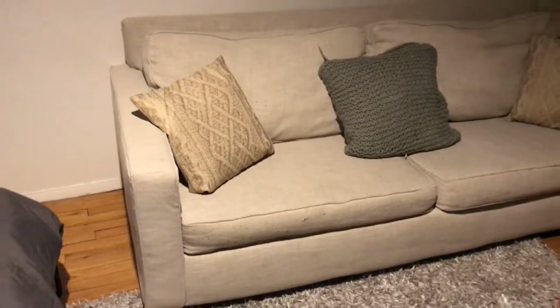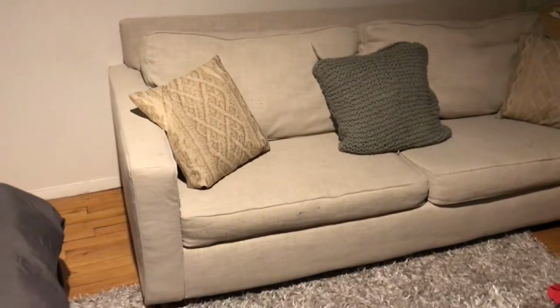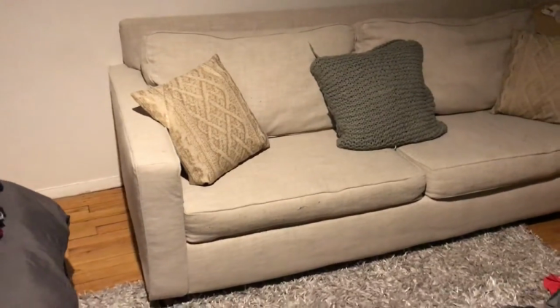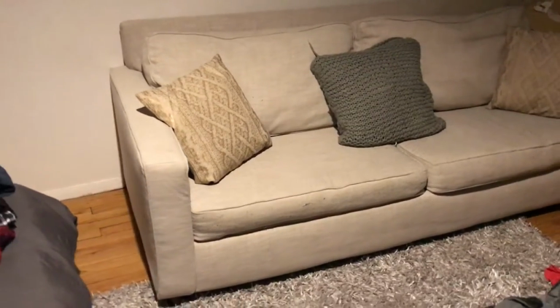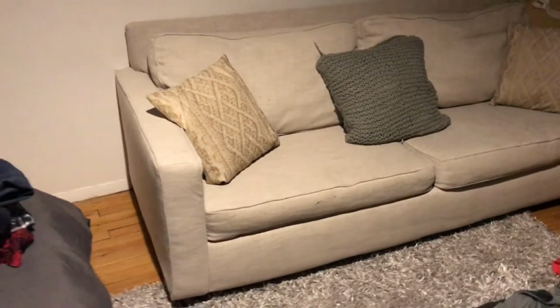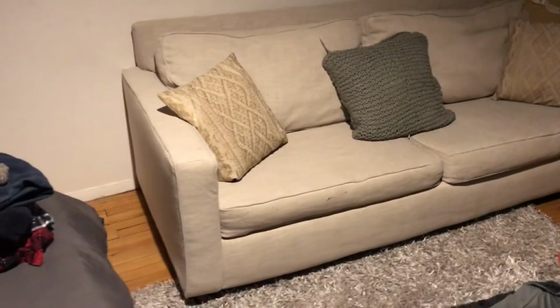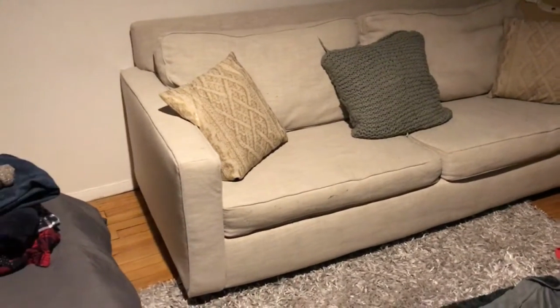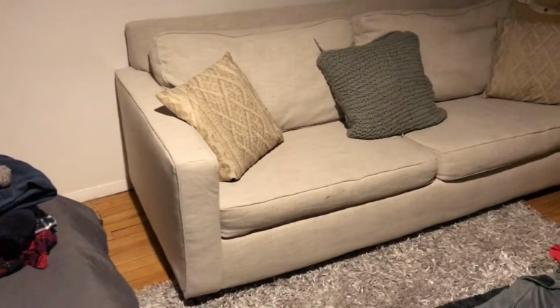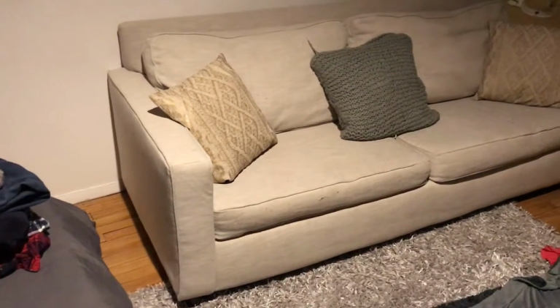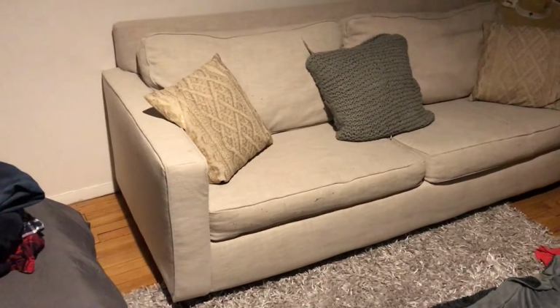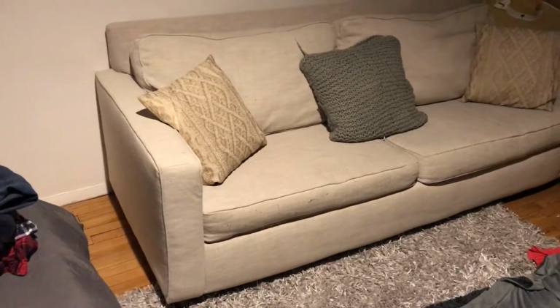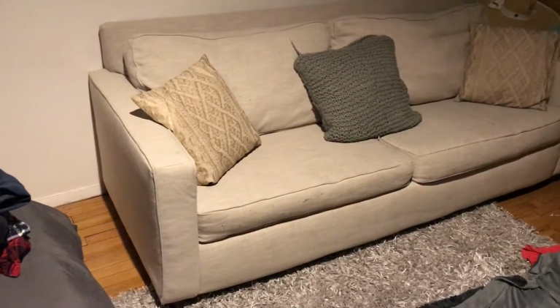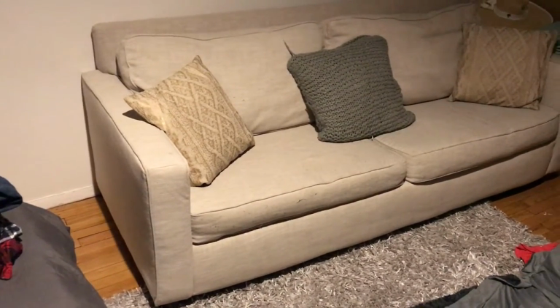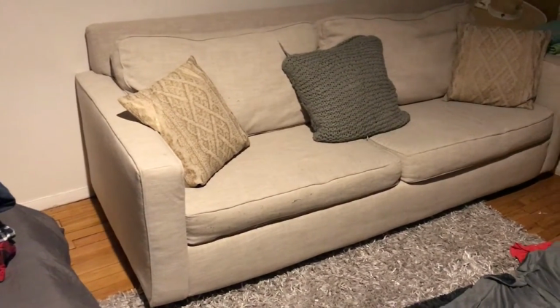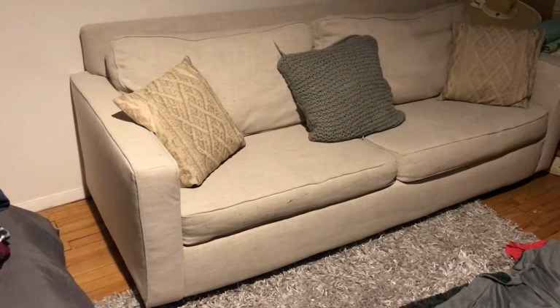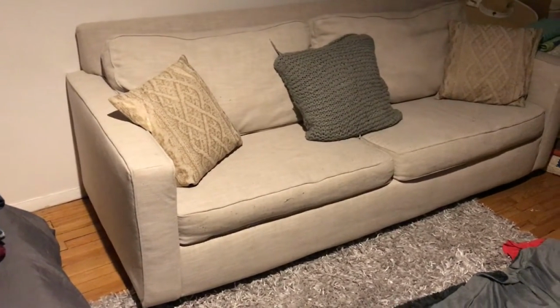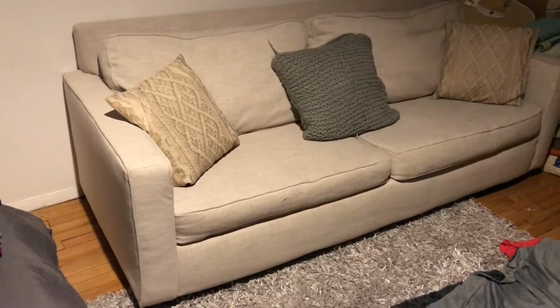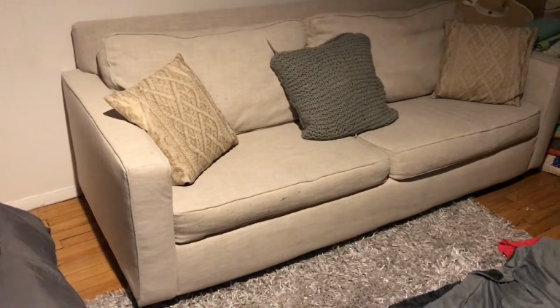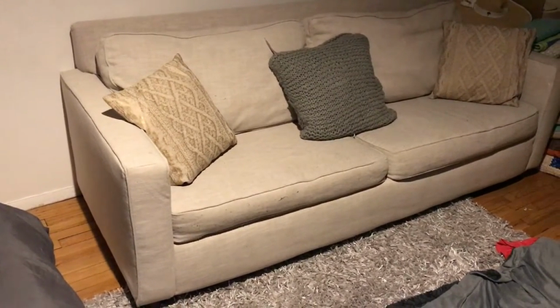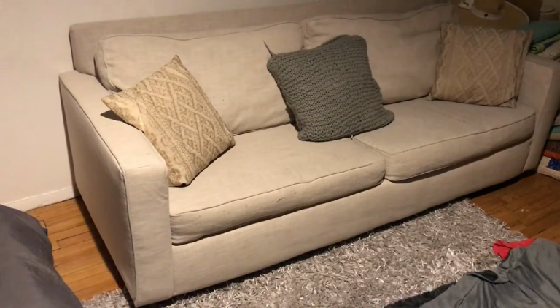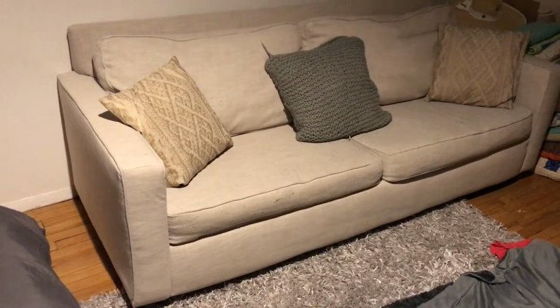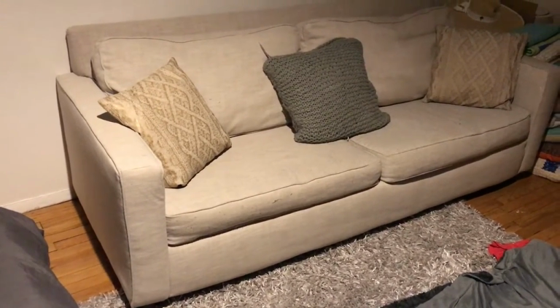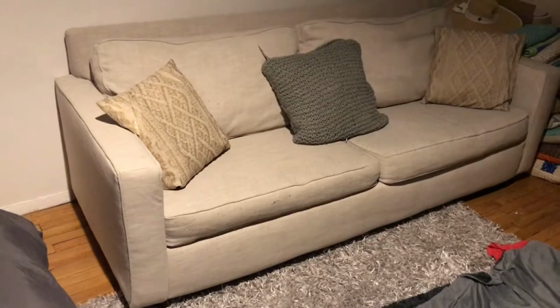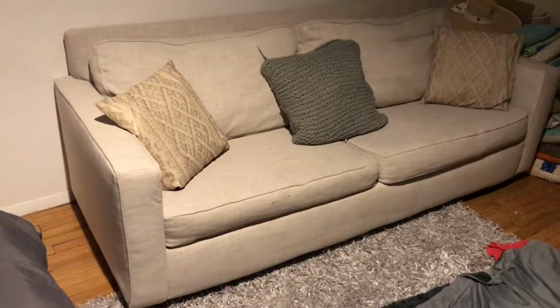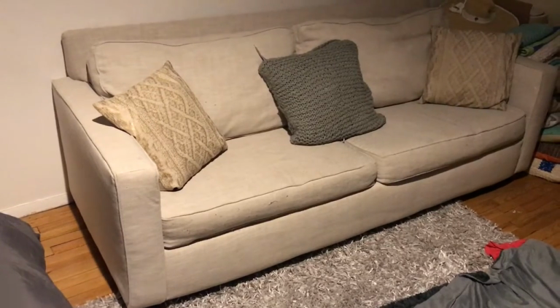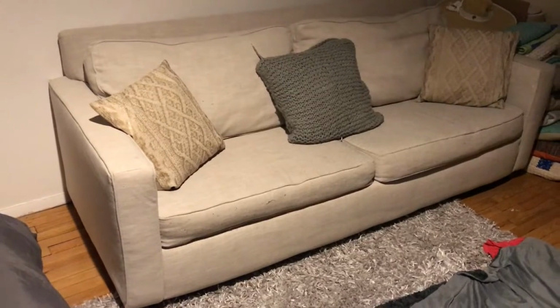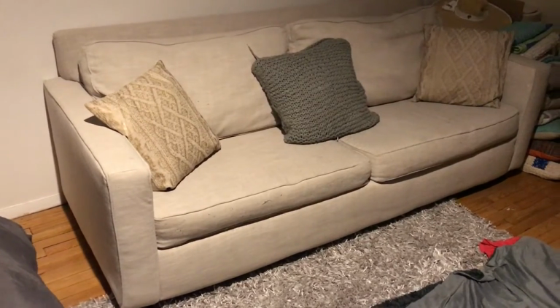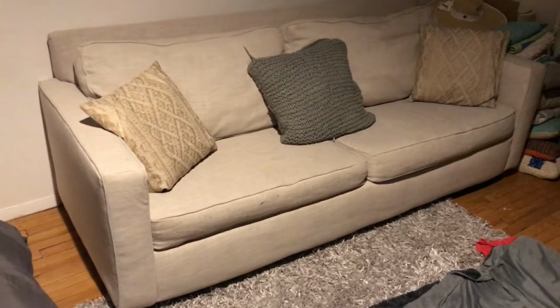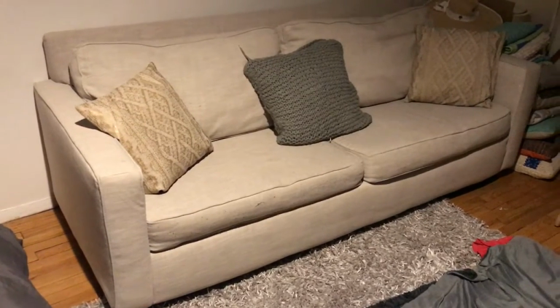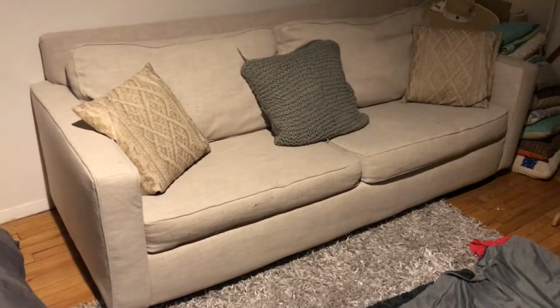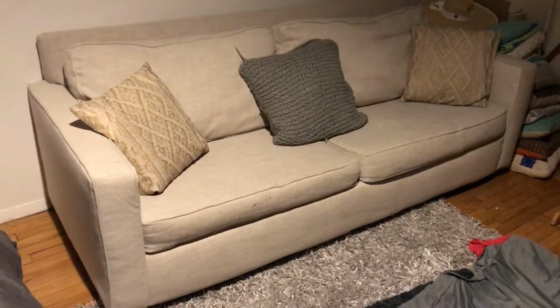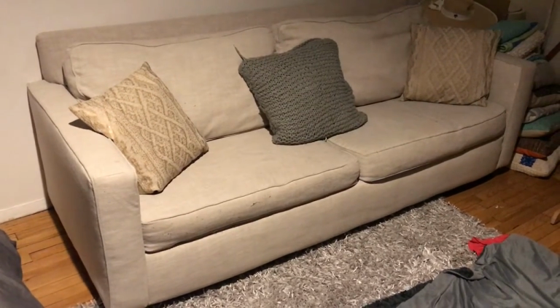Hello, this is David. This is our West Elm Henry sofa. We have two of them, one upstairs and one downstairs.